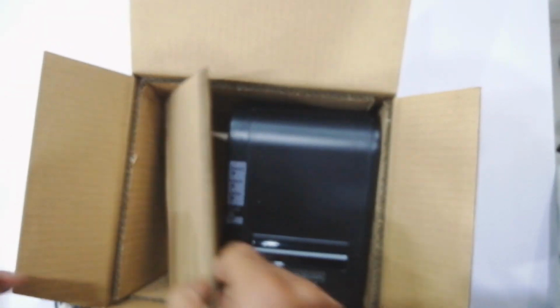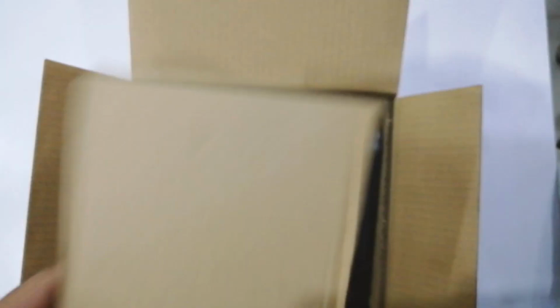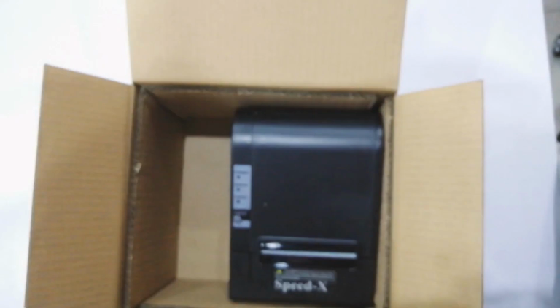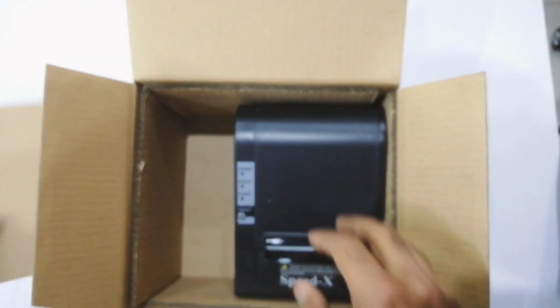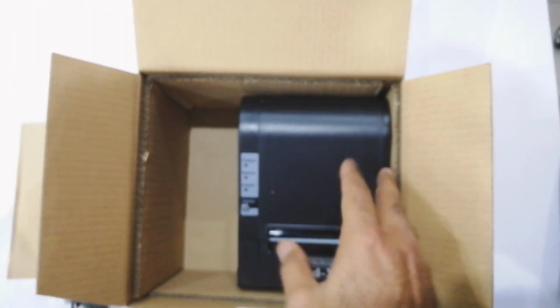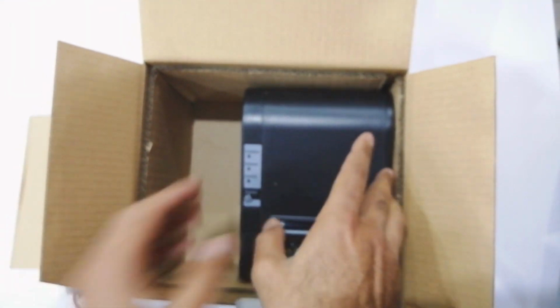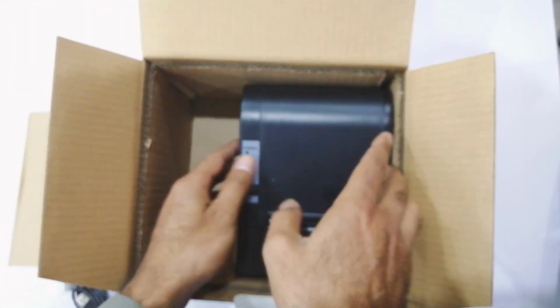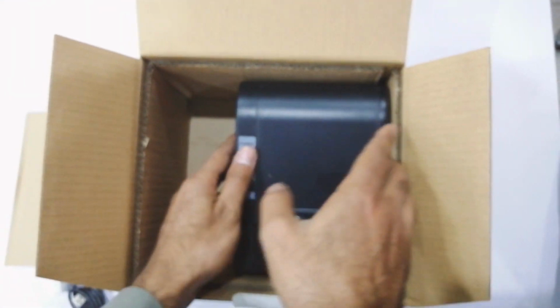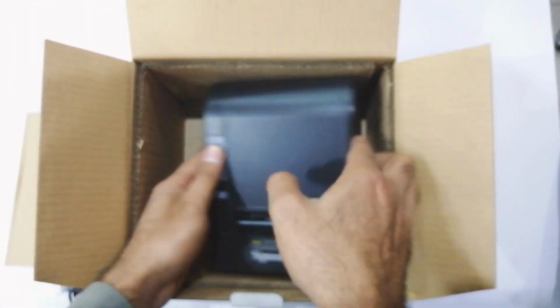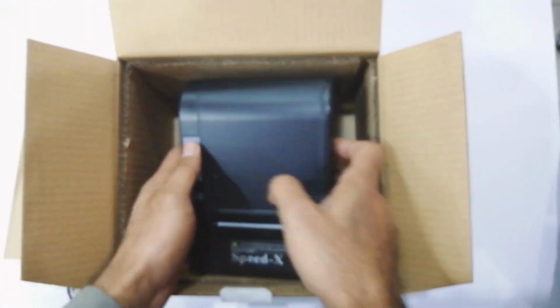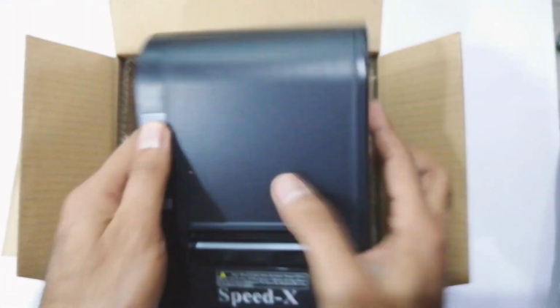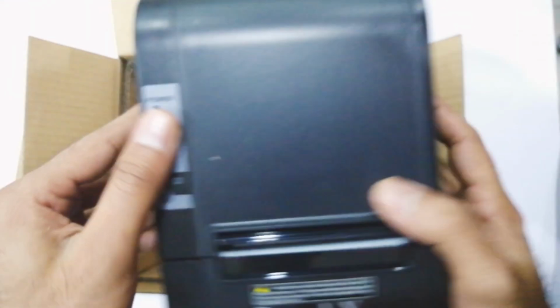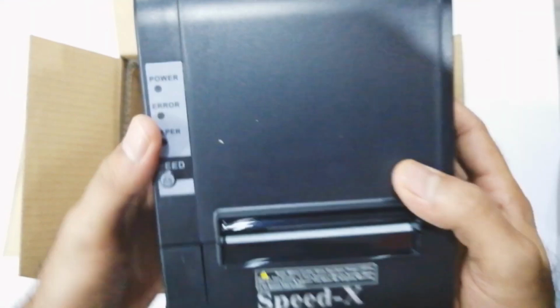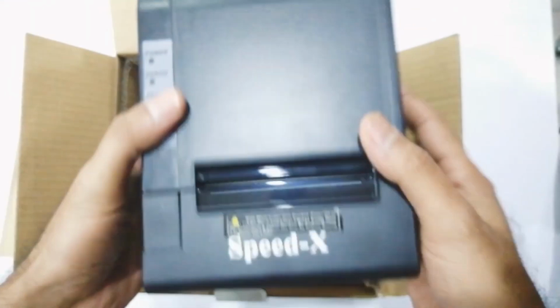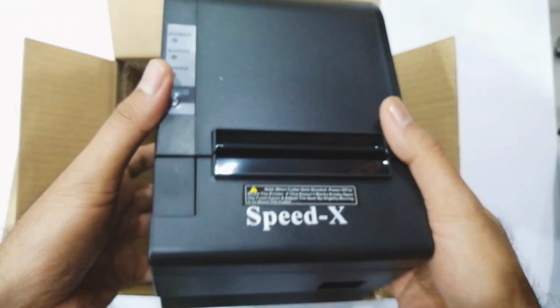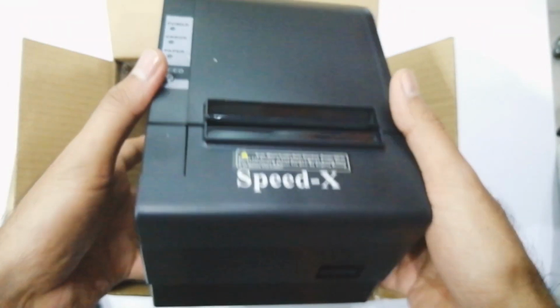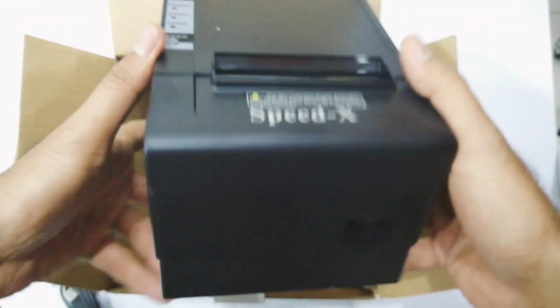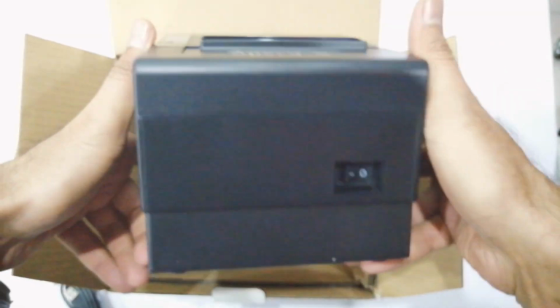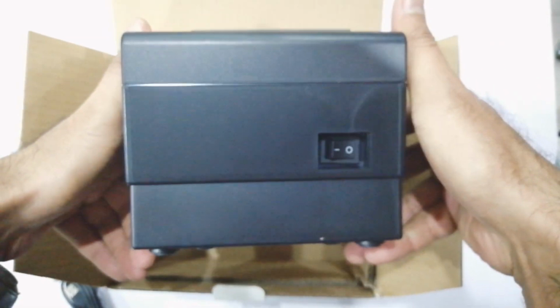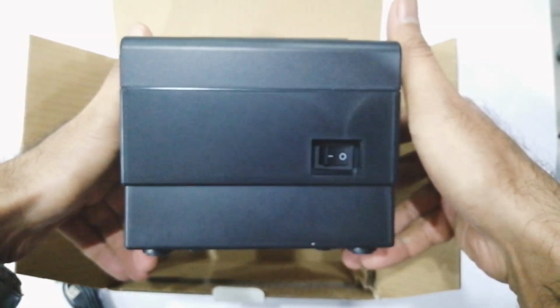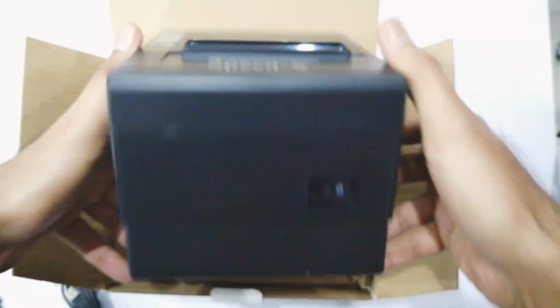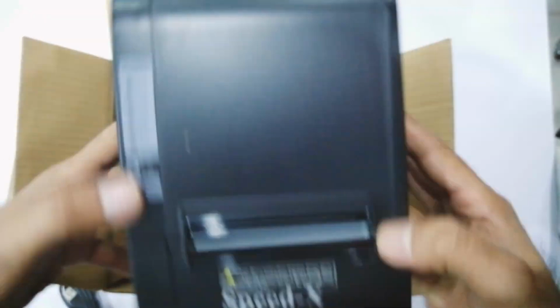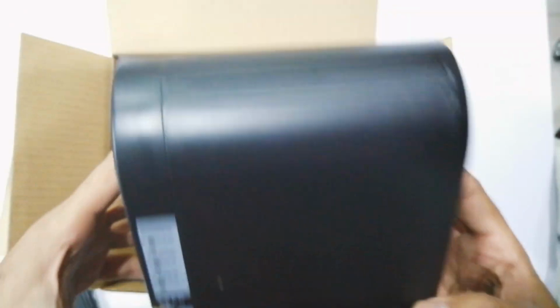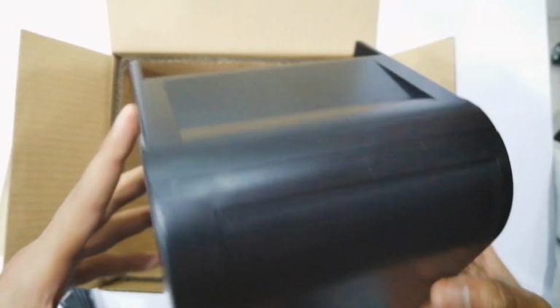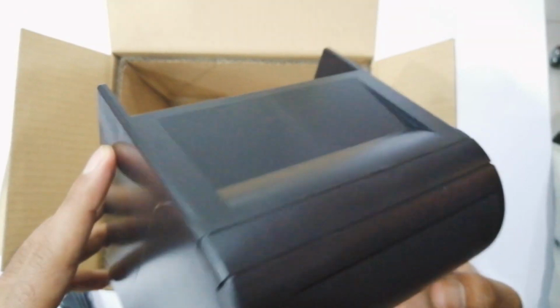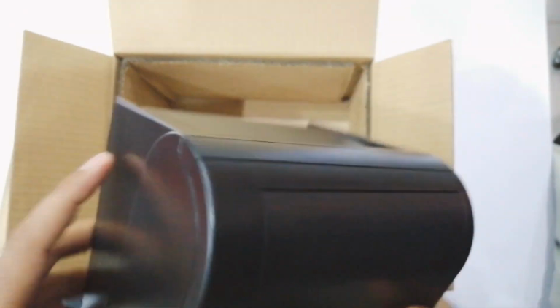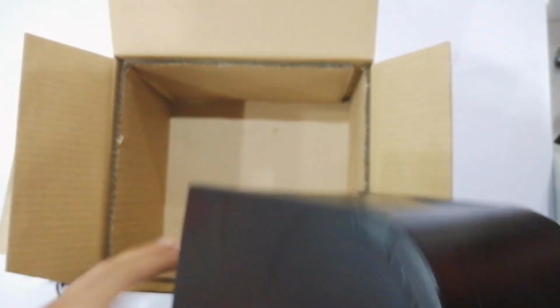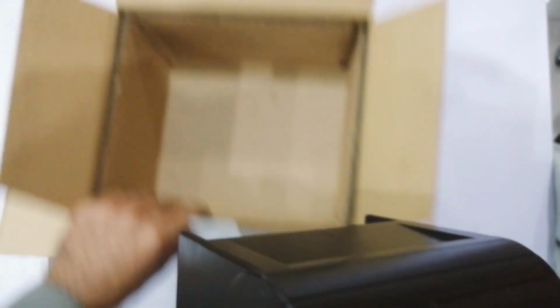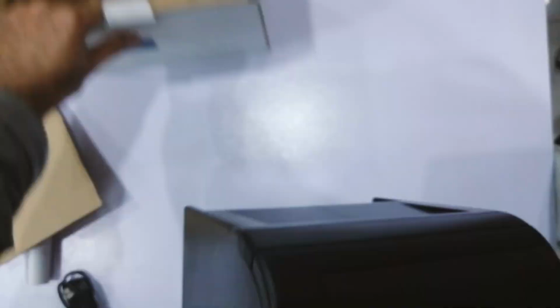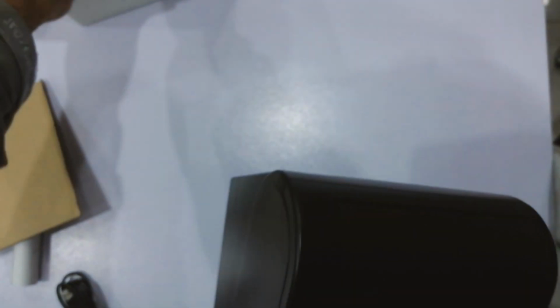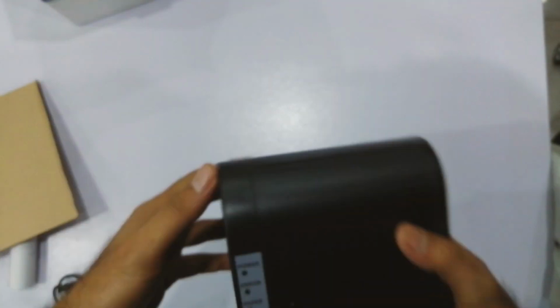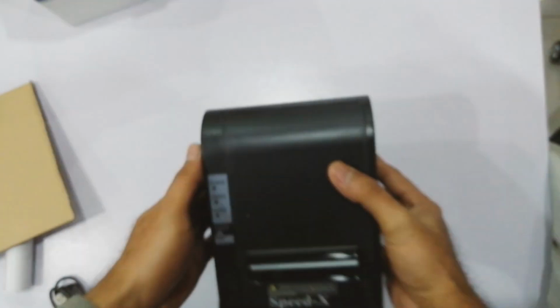It's a SpeedX200 thermal printer. Look at the size — it's small. You can easily adjust it anywhere alongside your computer.